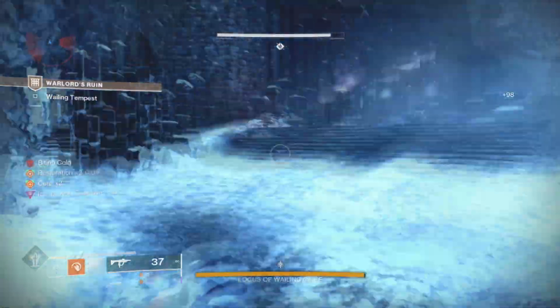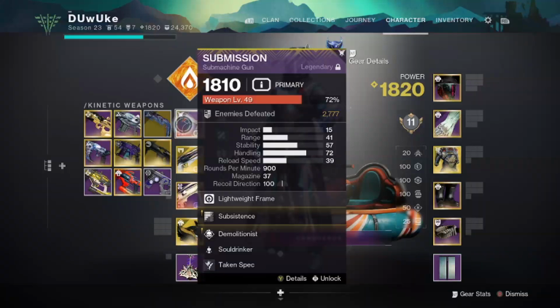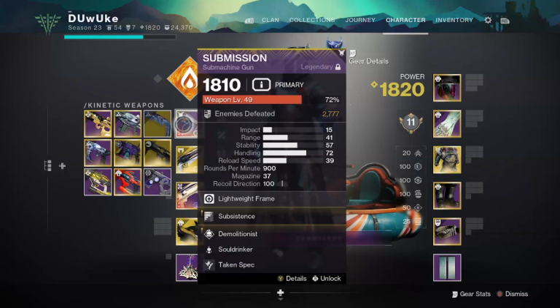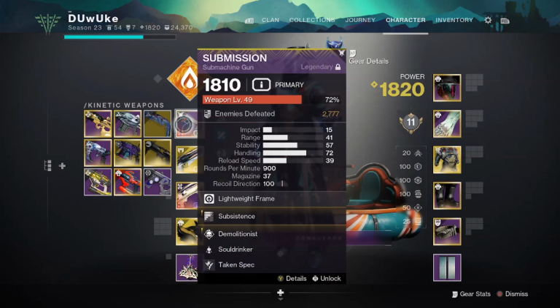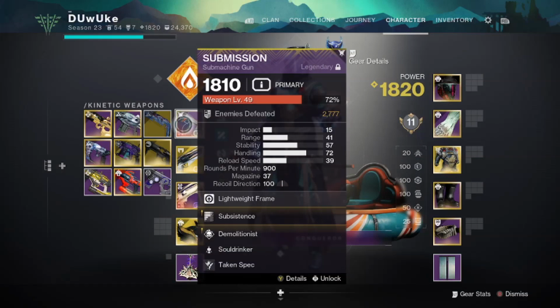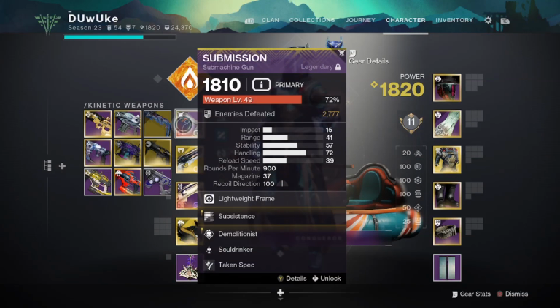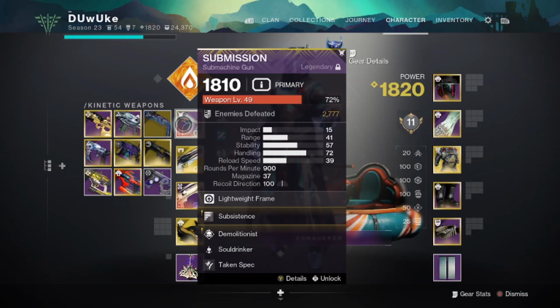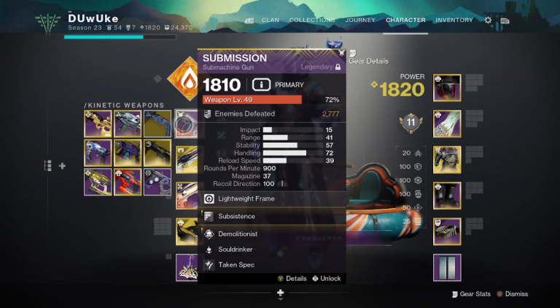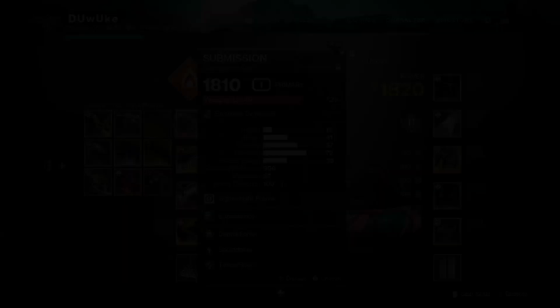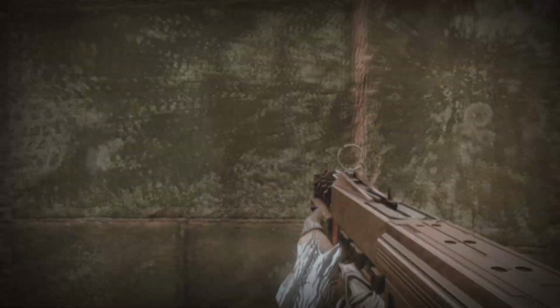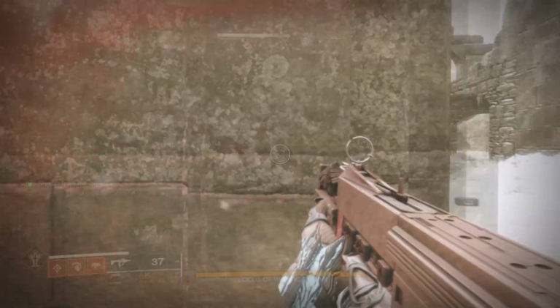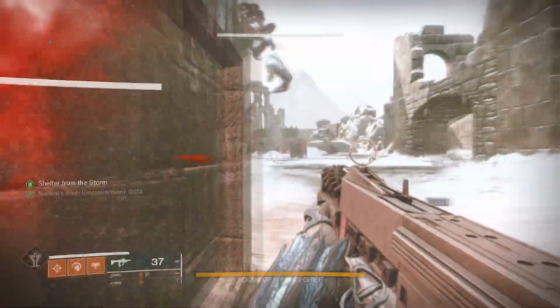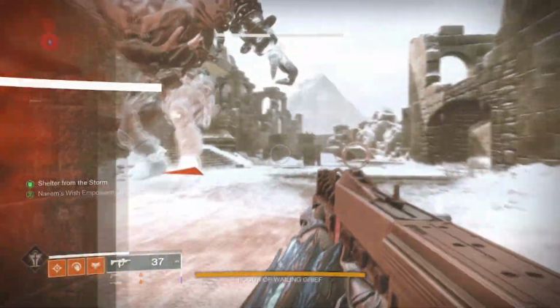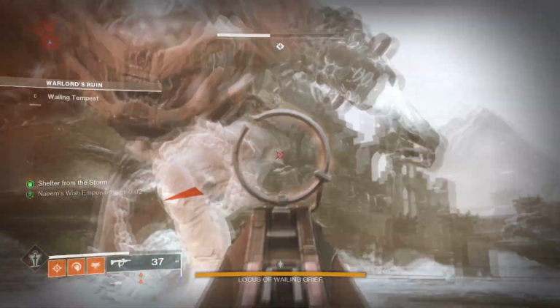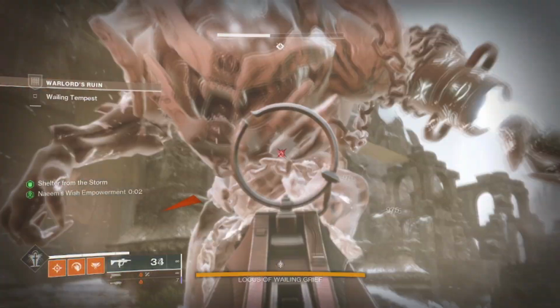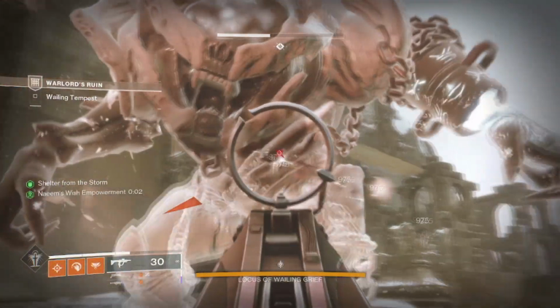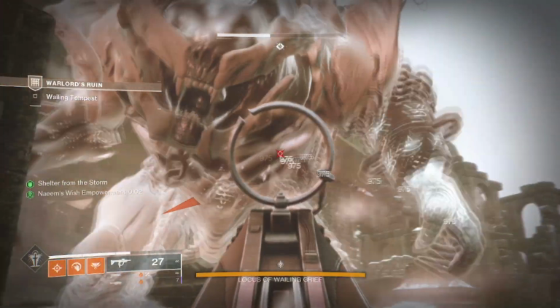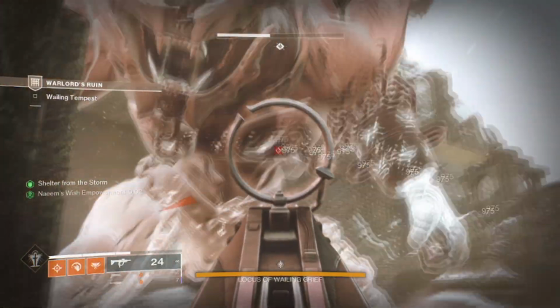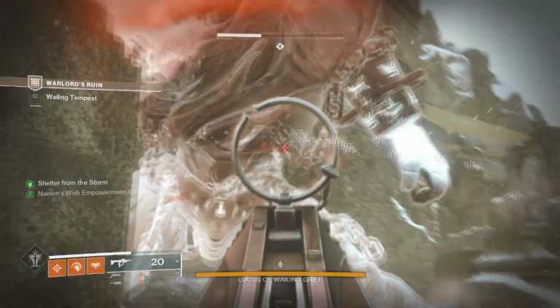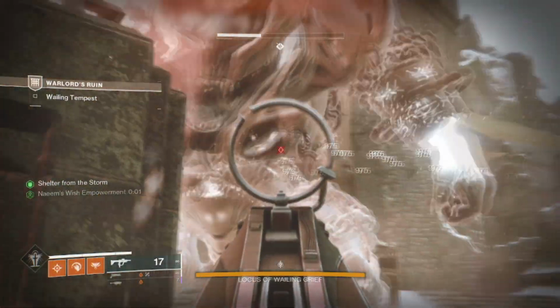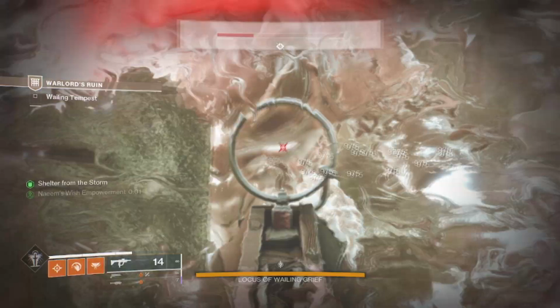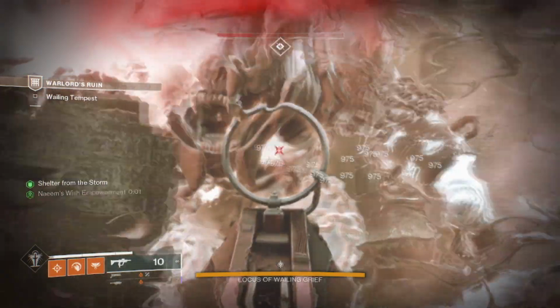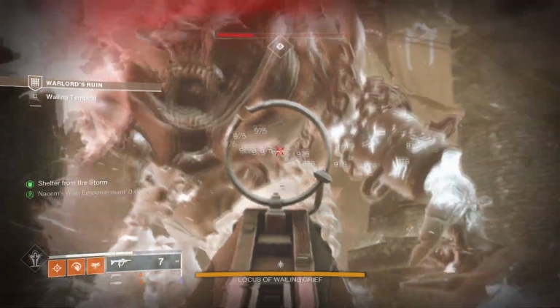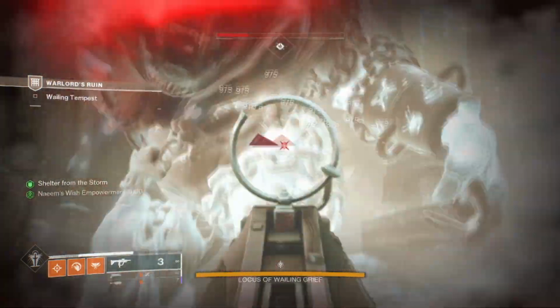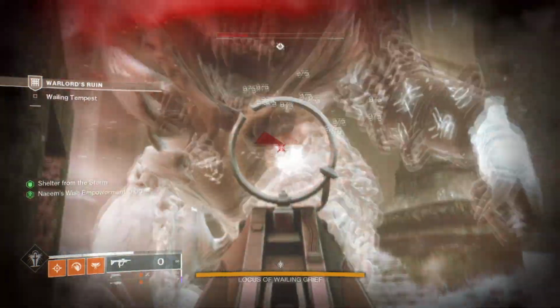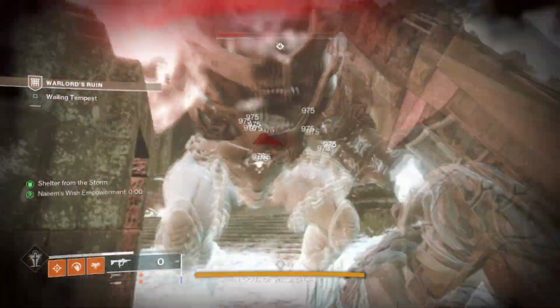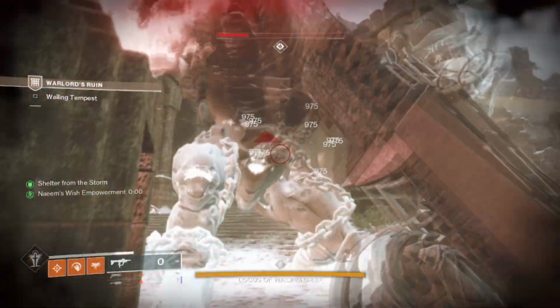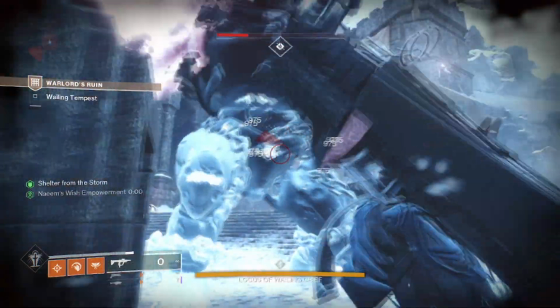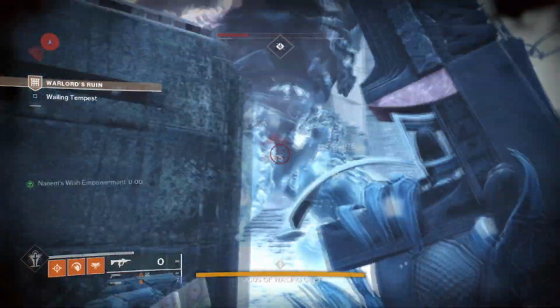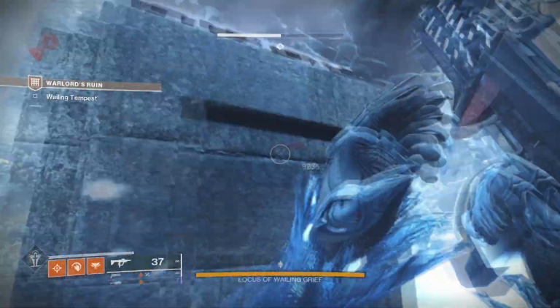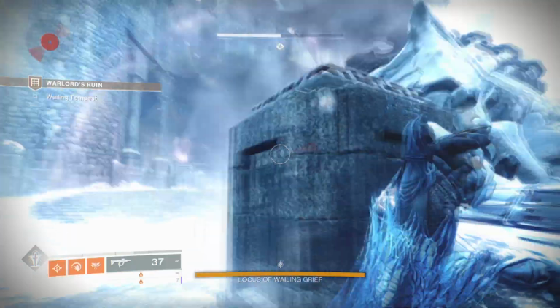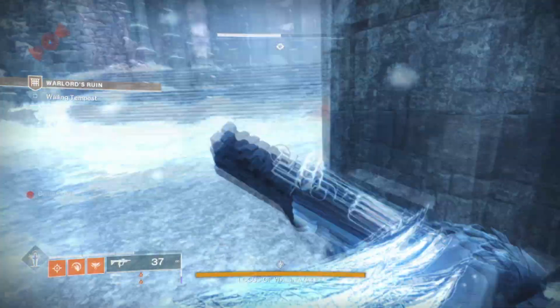And lastly, with Taken spec, we are doing 975 damage per shot.